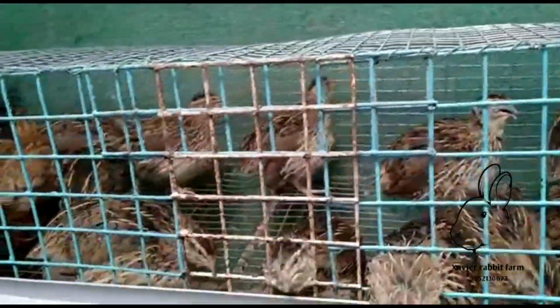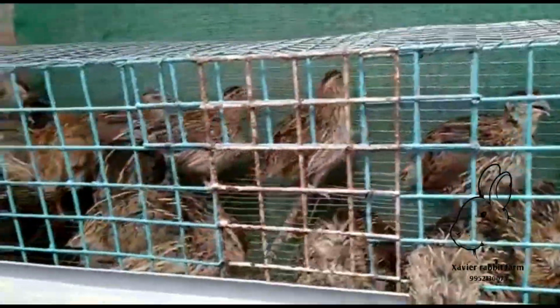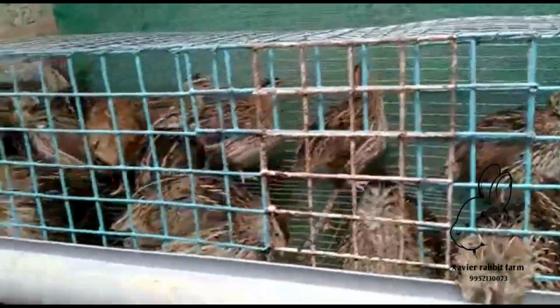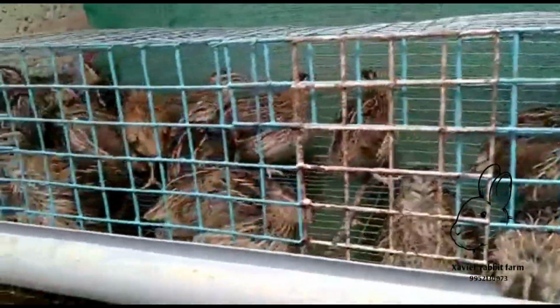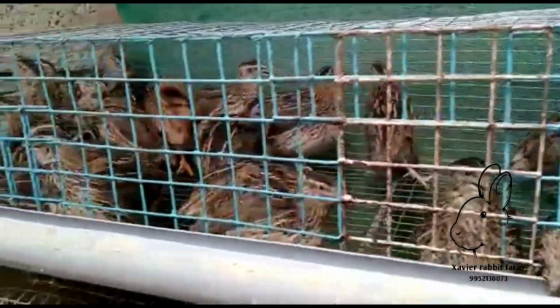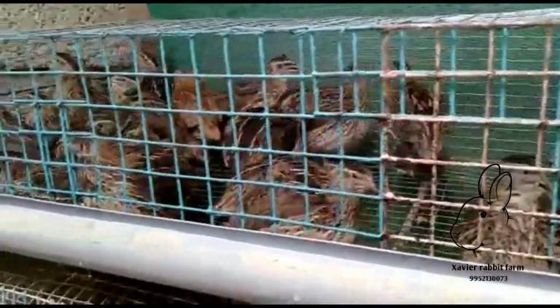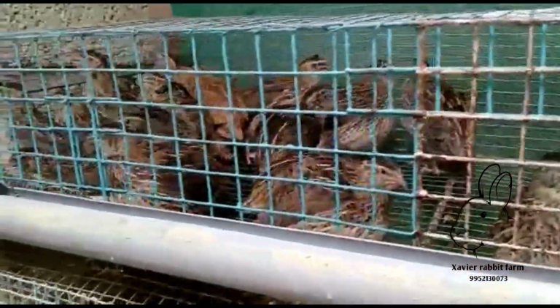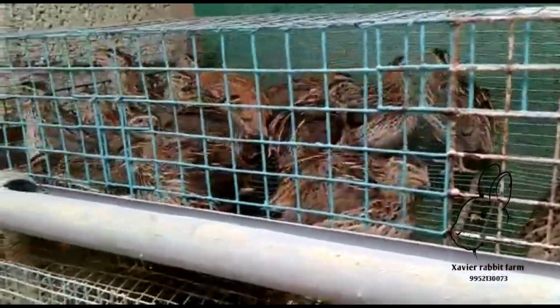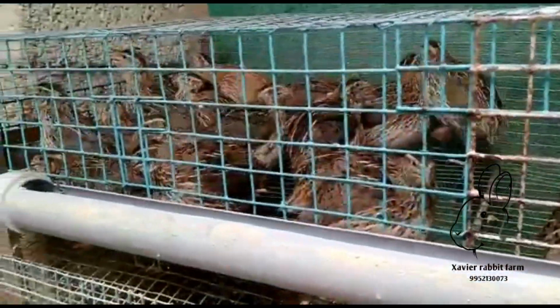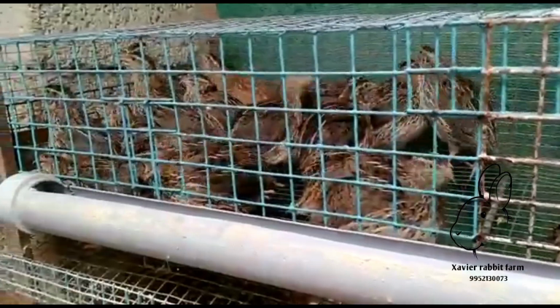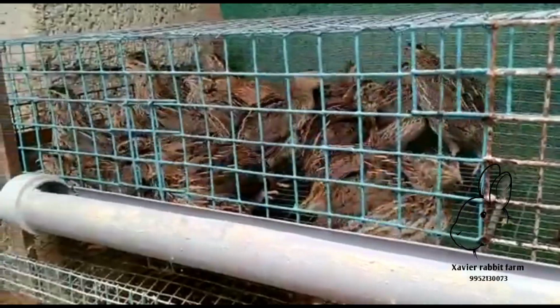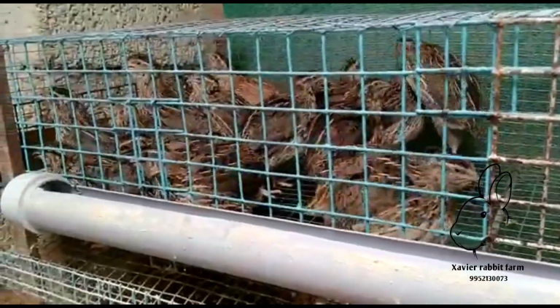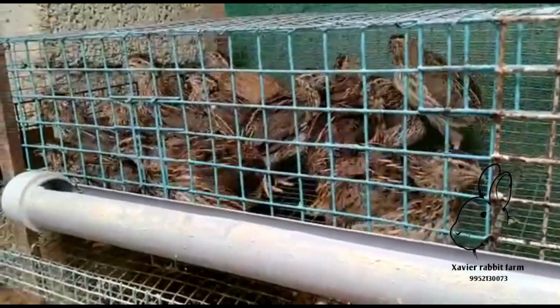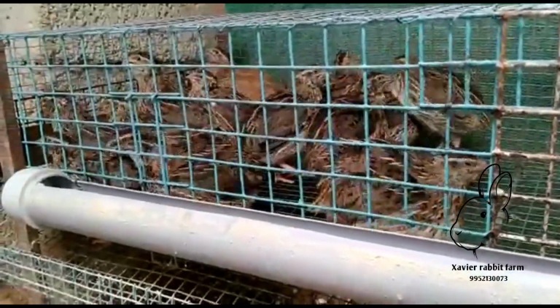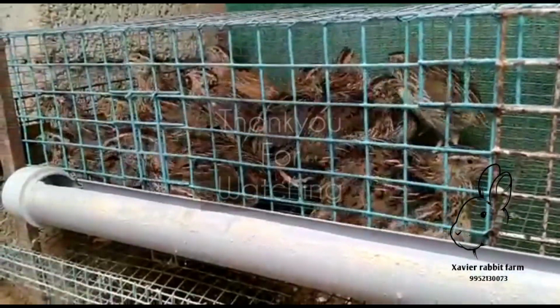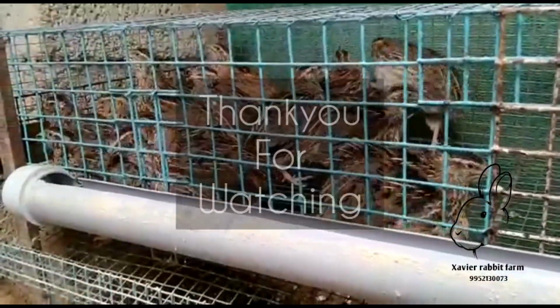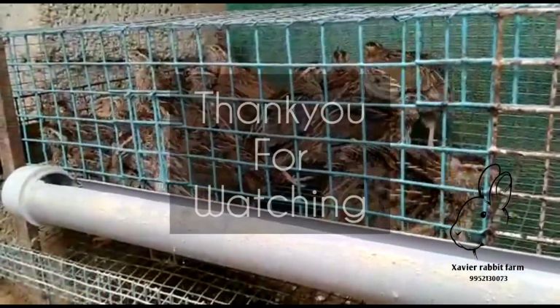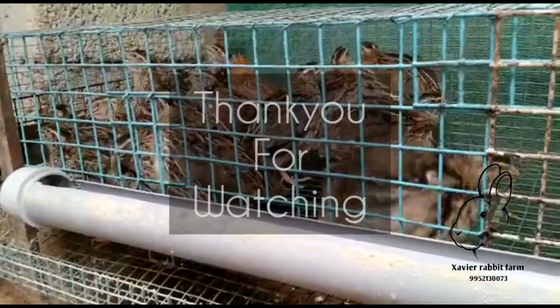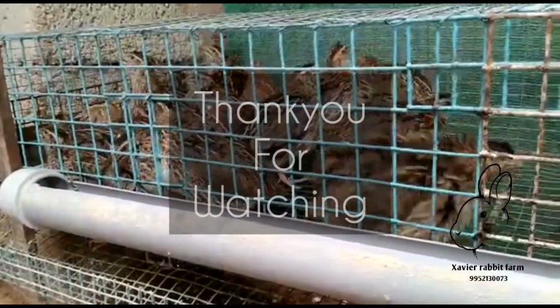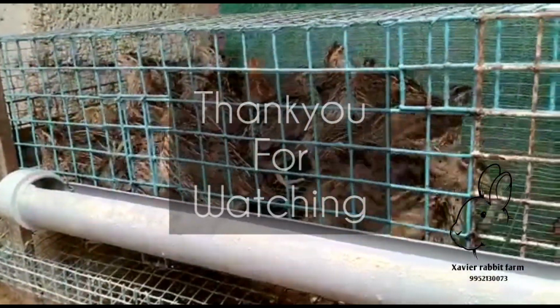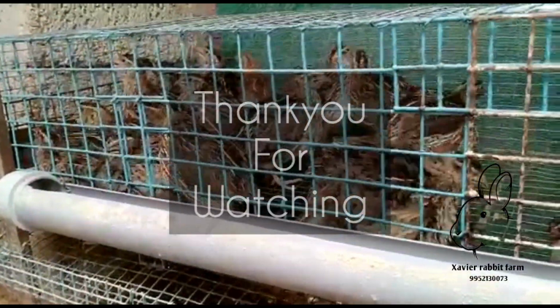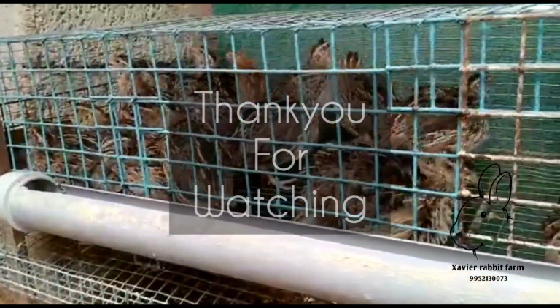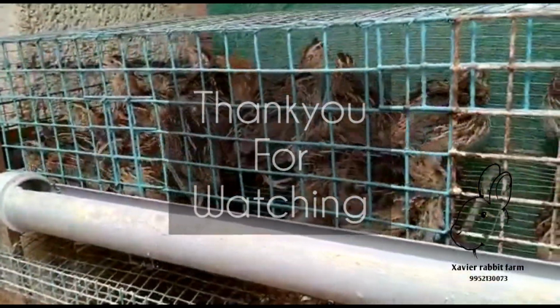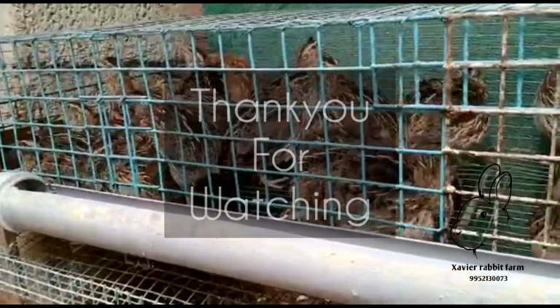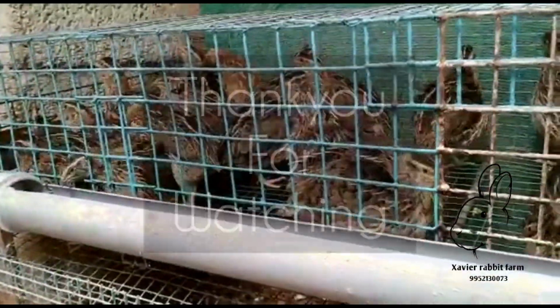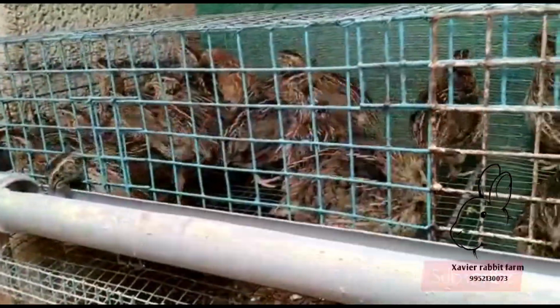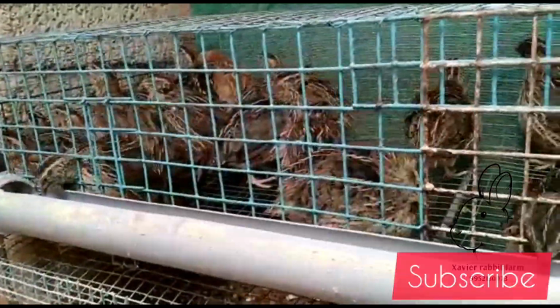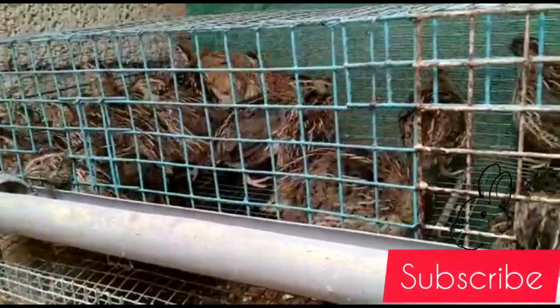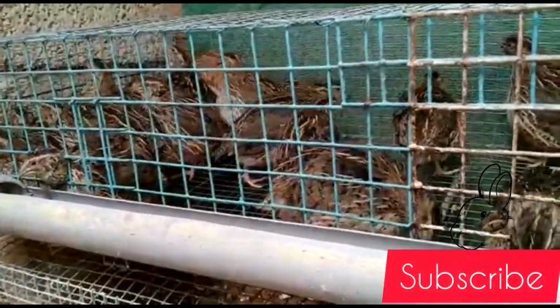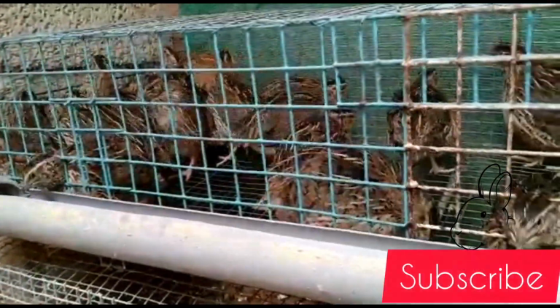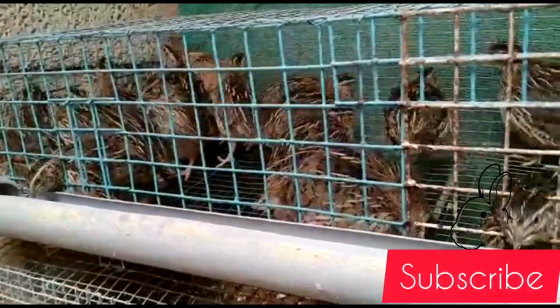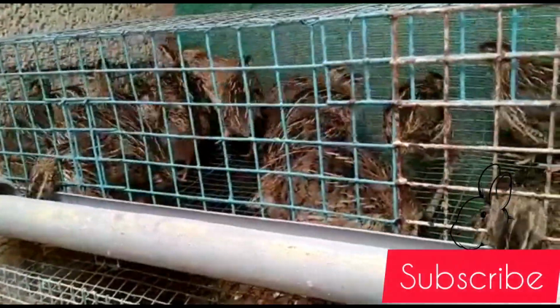OK. Thank you for watching. Subscribe and click the bell icon.